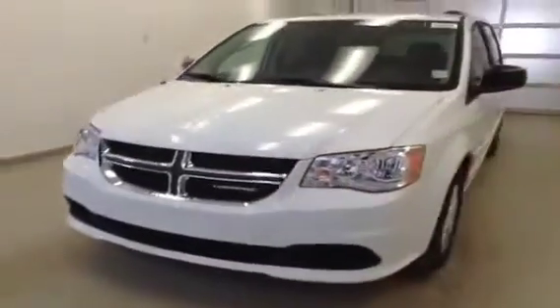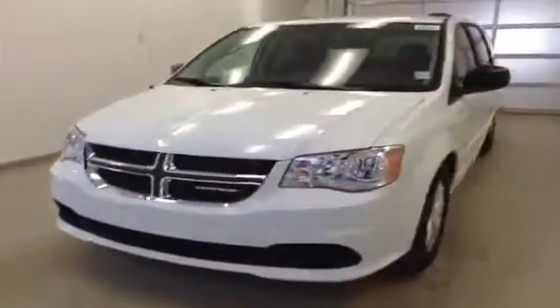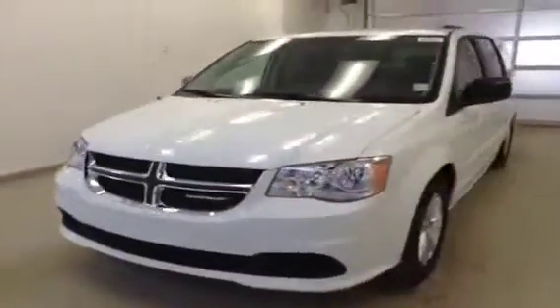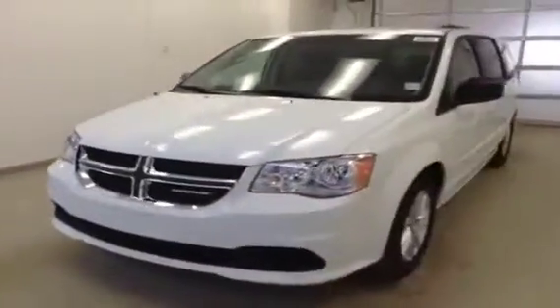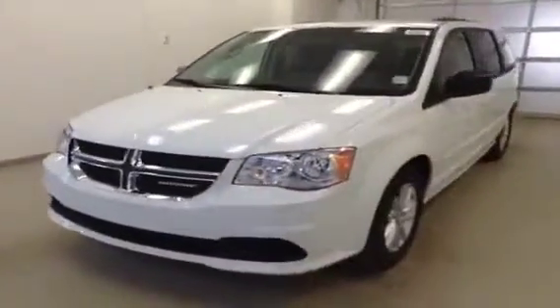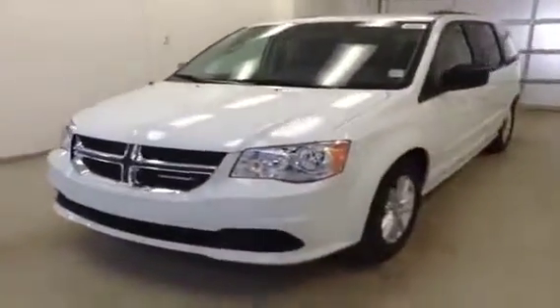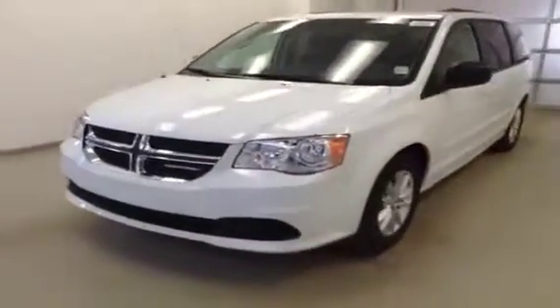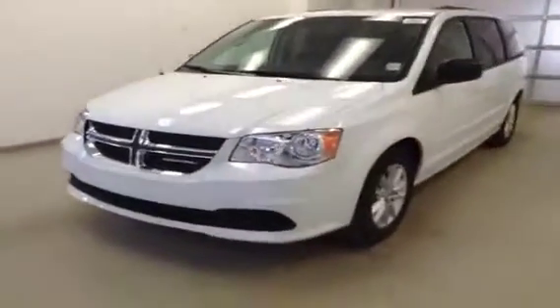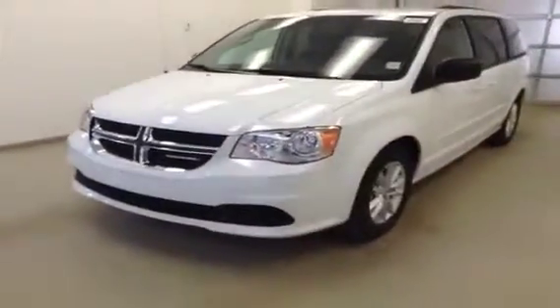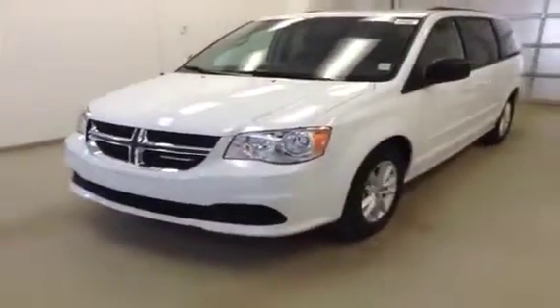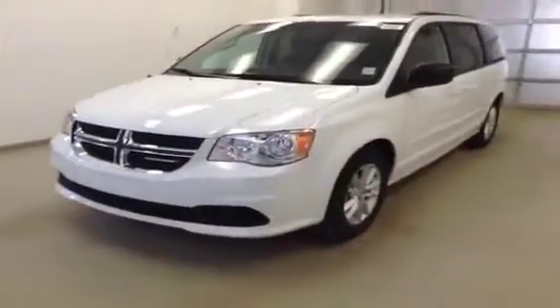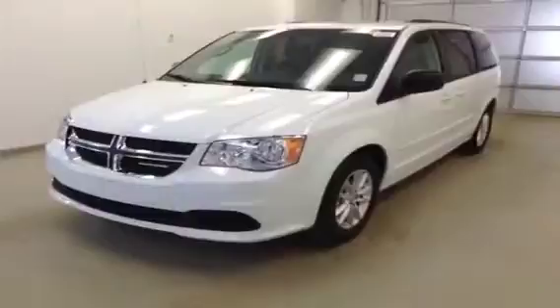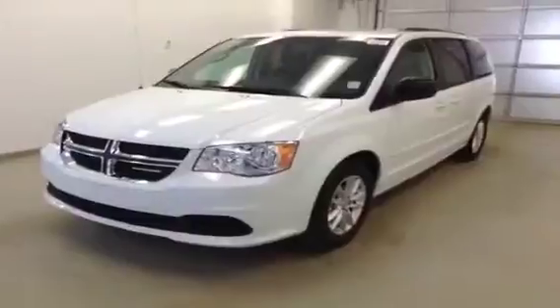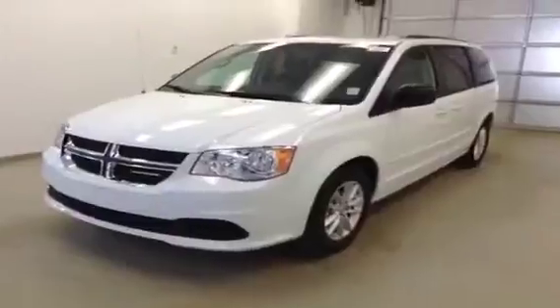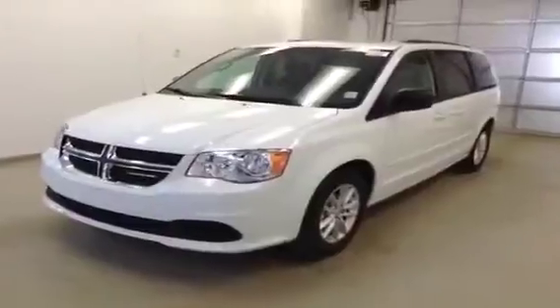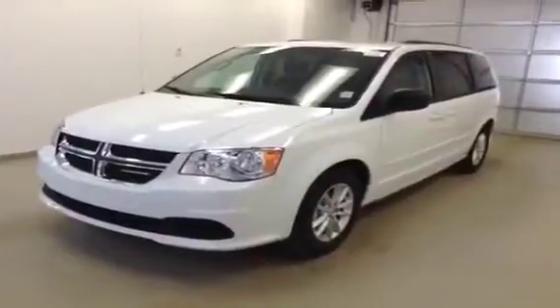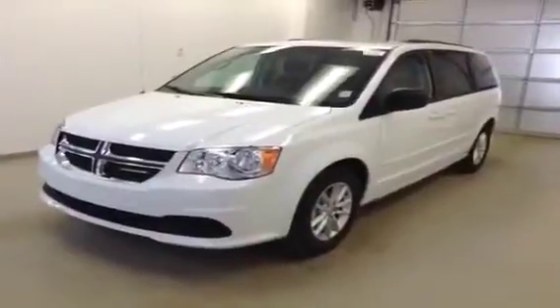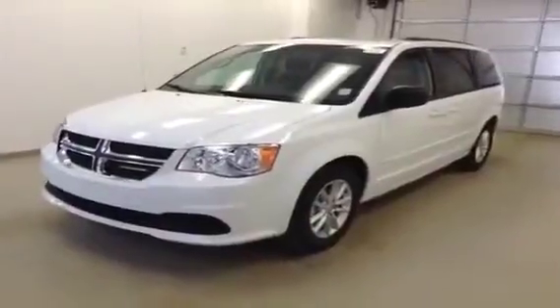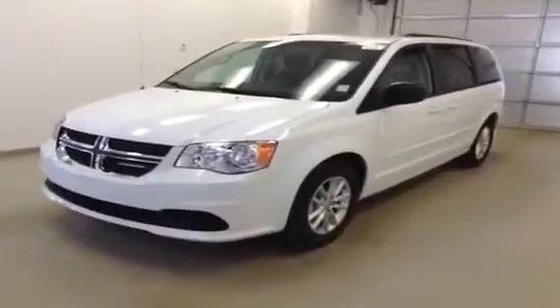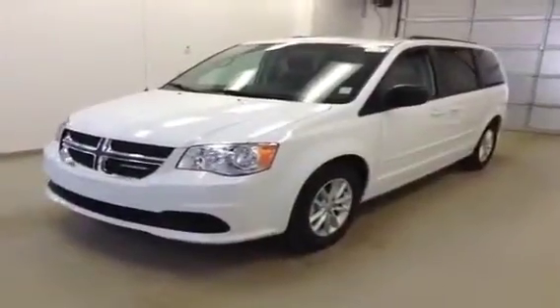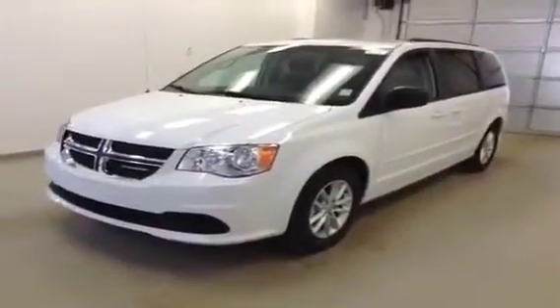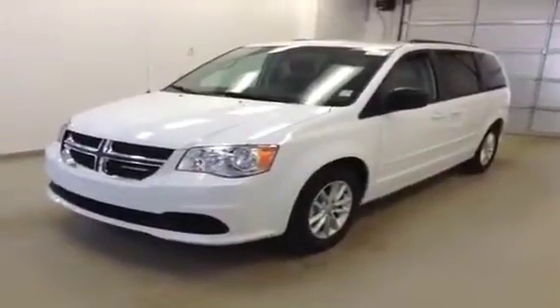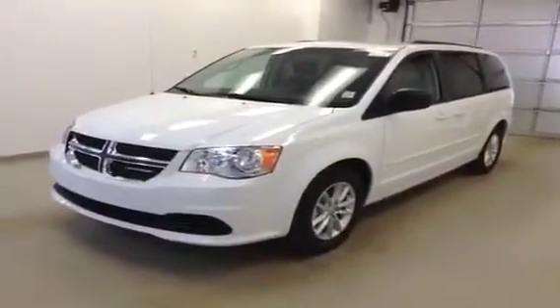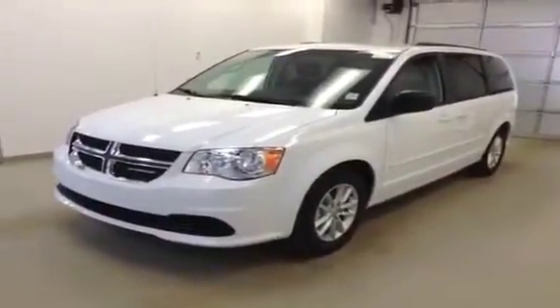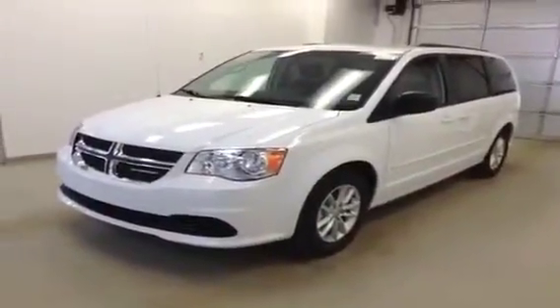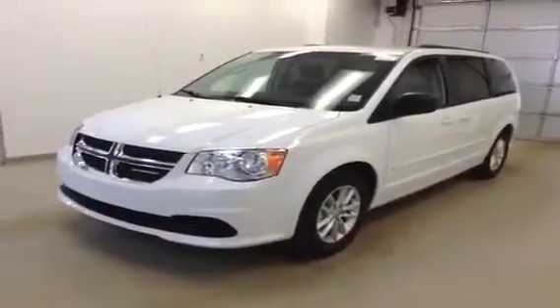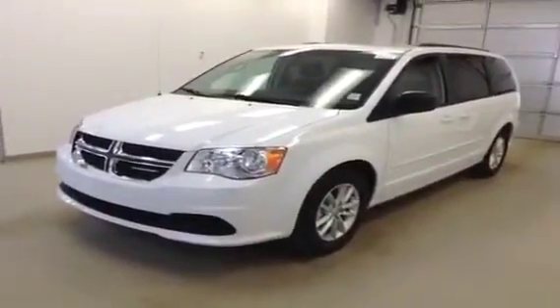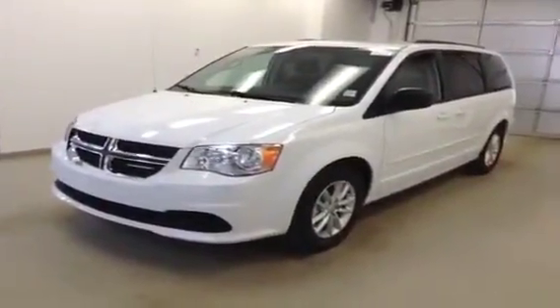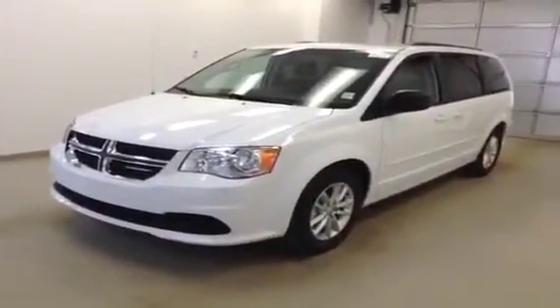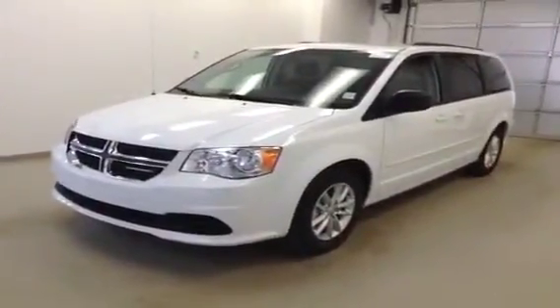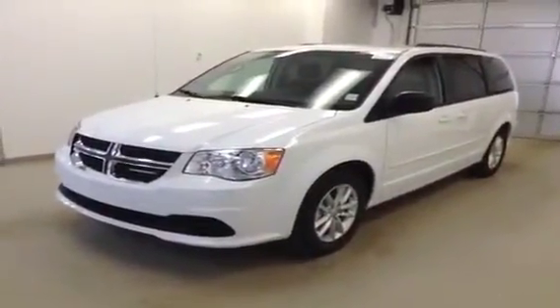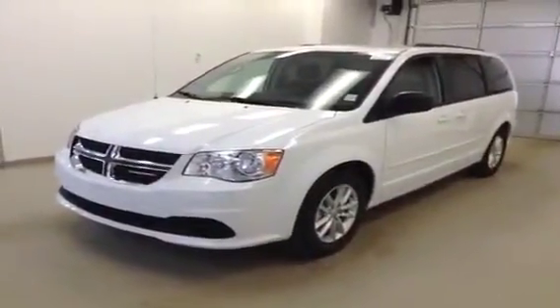Once again, this is stock number A4270, 2014 Dodge Grand Caravan SXT.